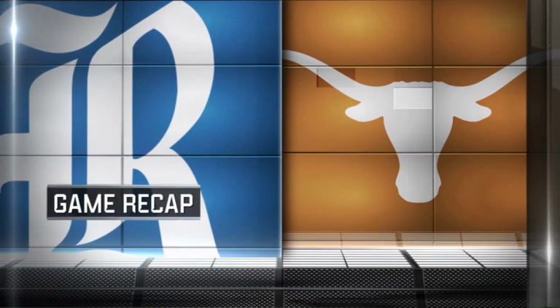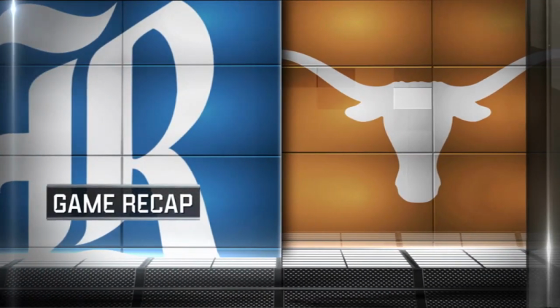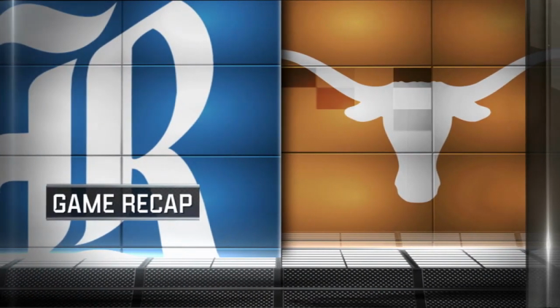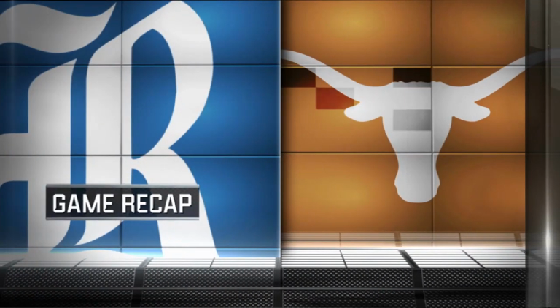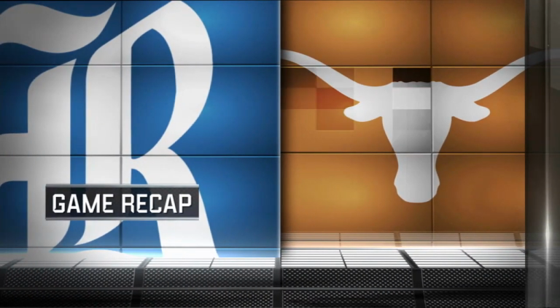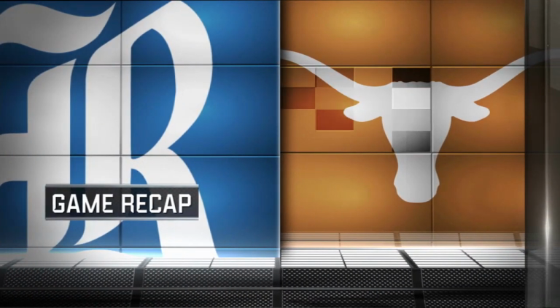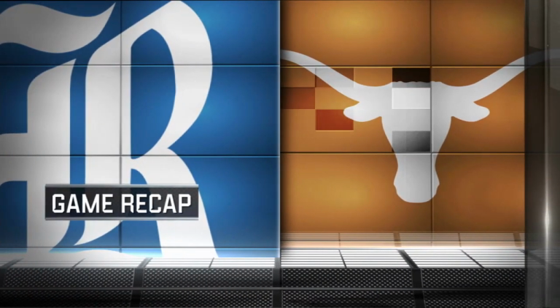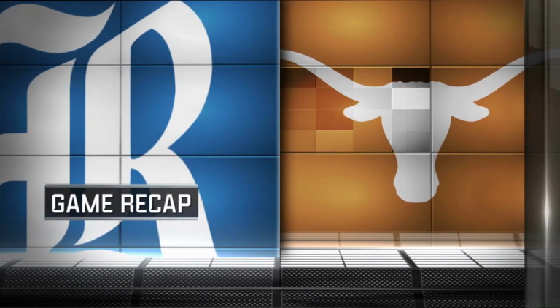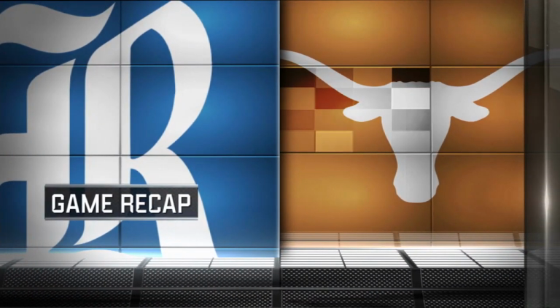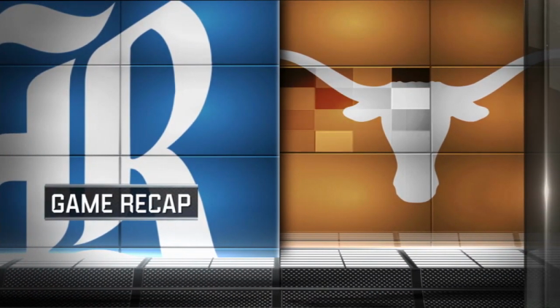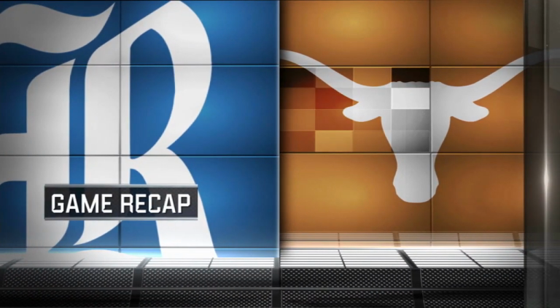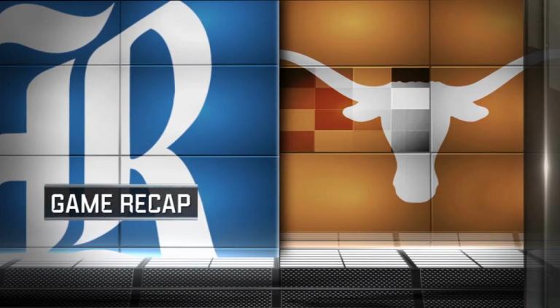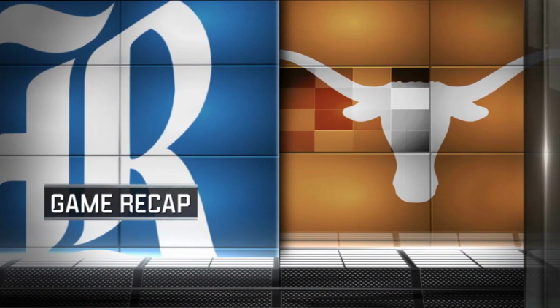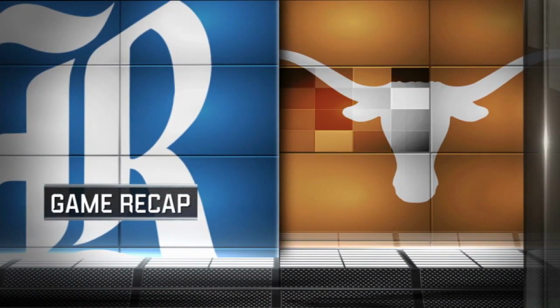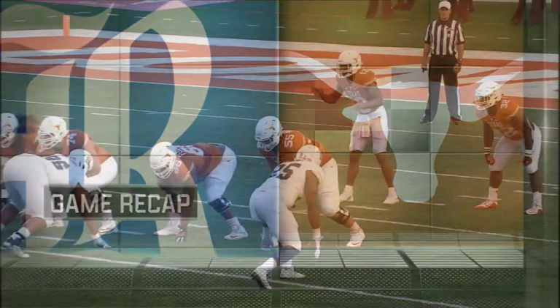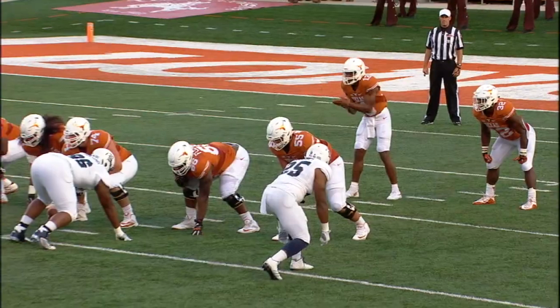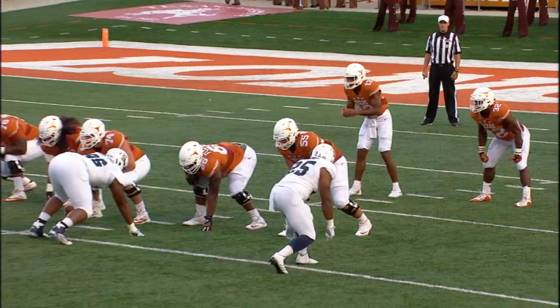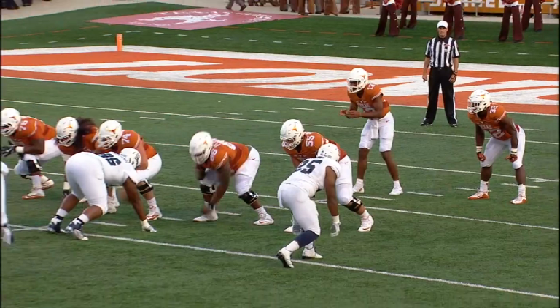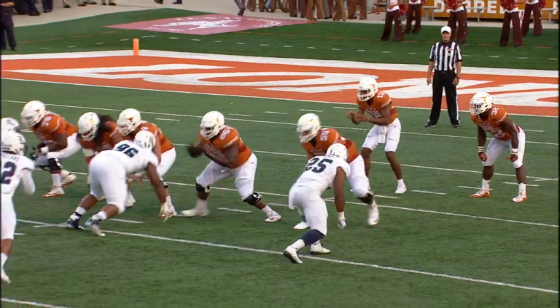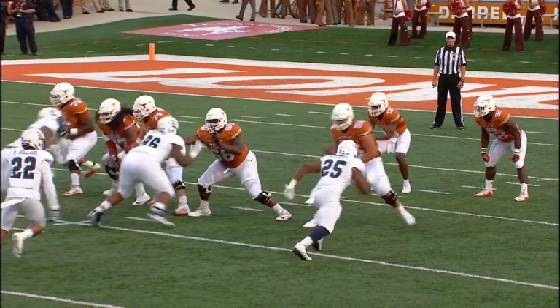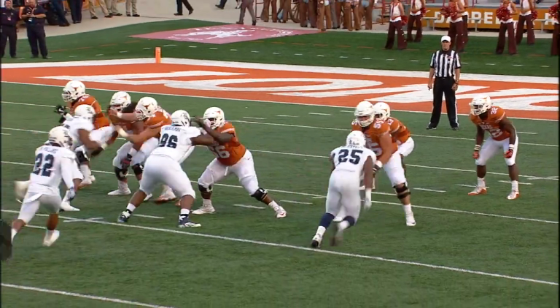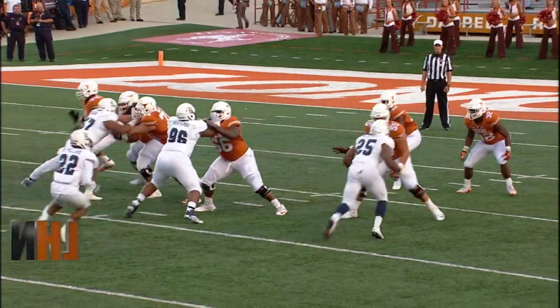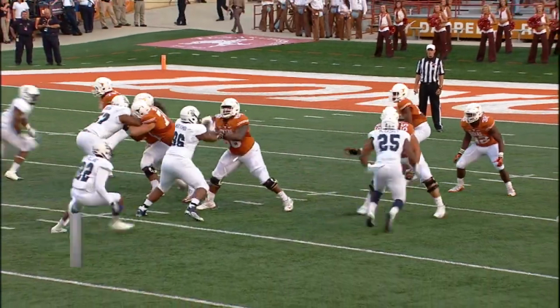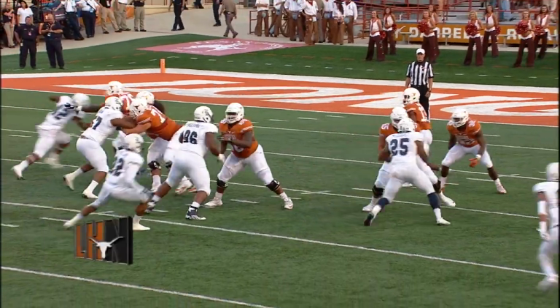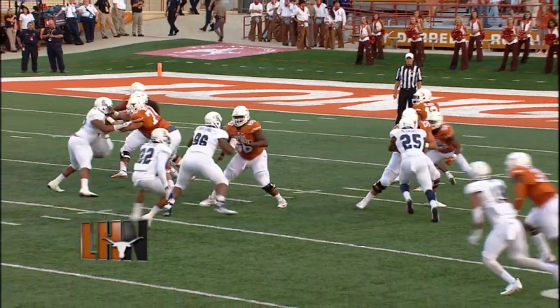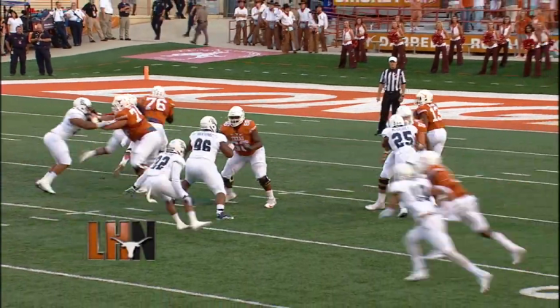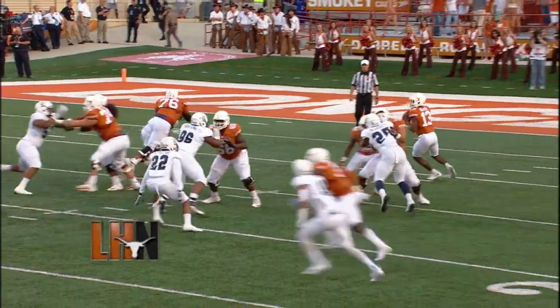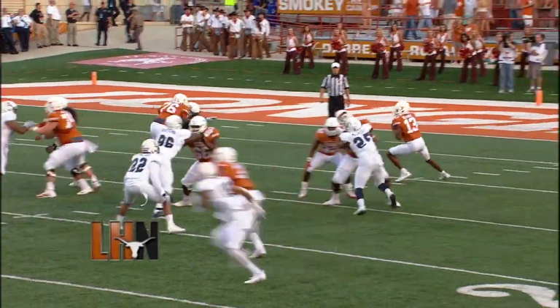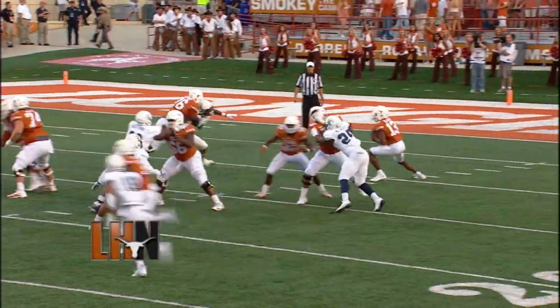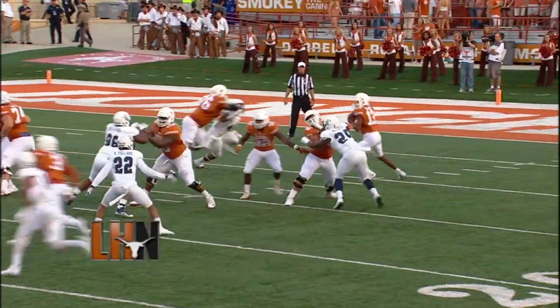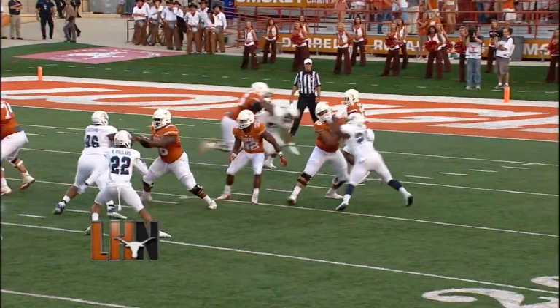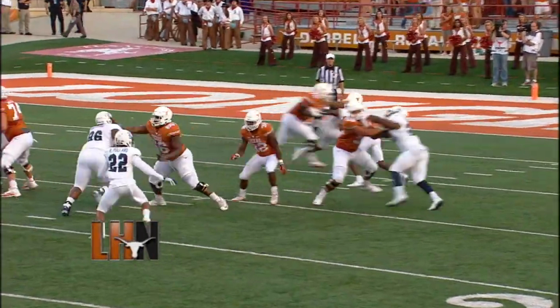Ralph Ahmaud Brooks and Keith Moreland: Texas knocks off Rice, 42-28.